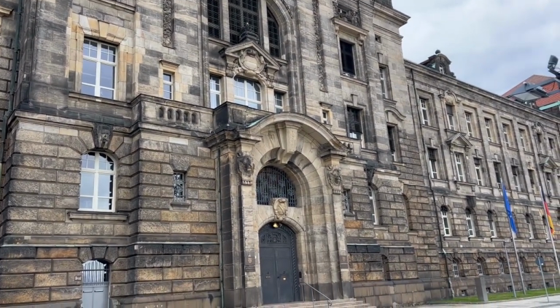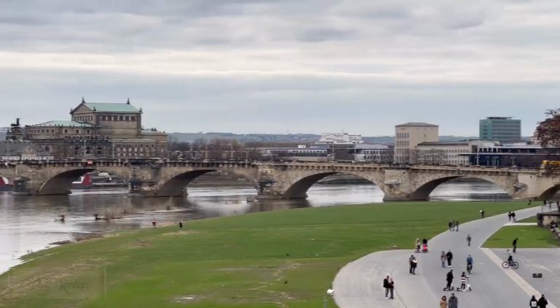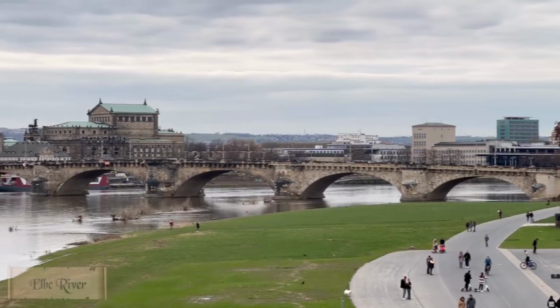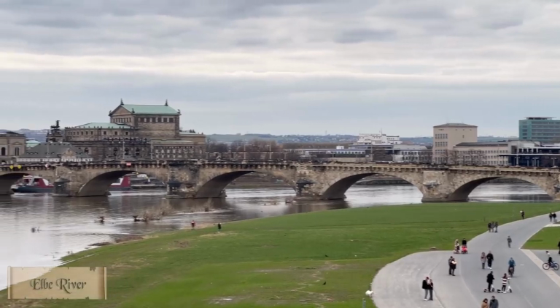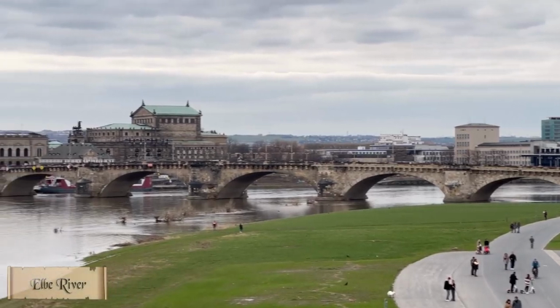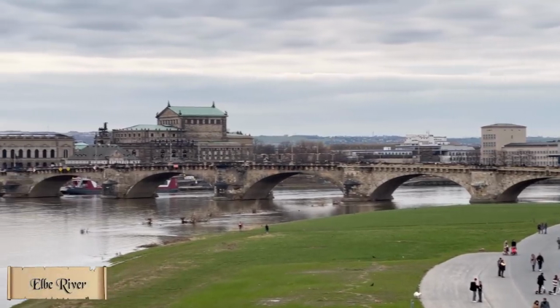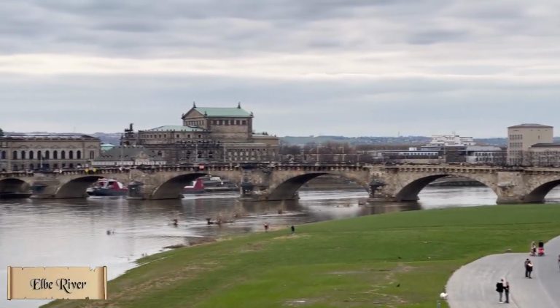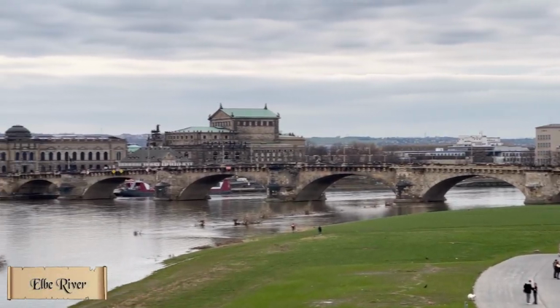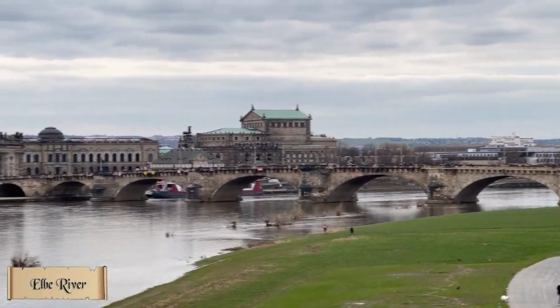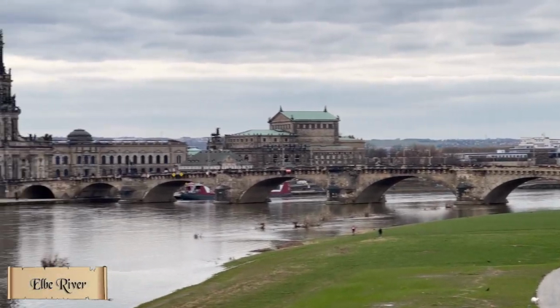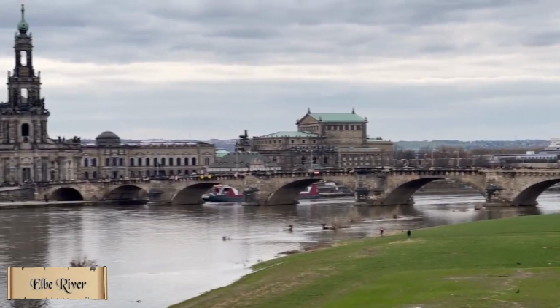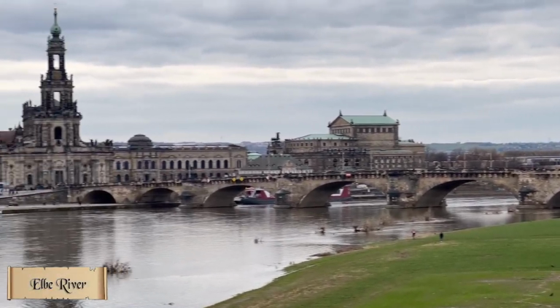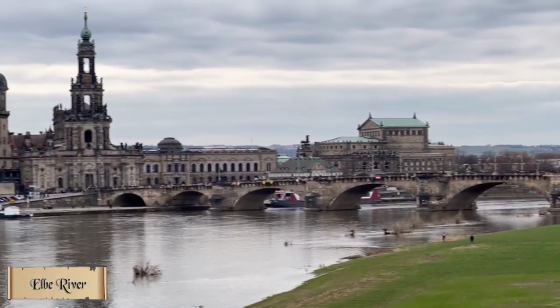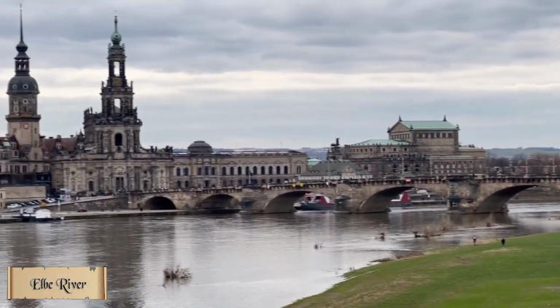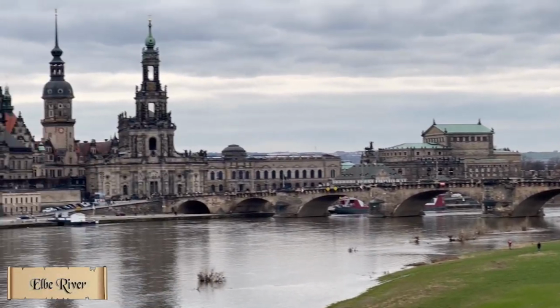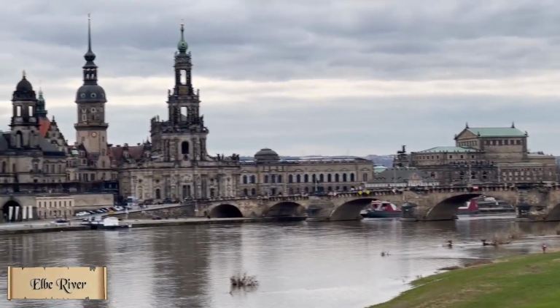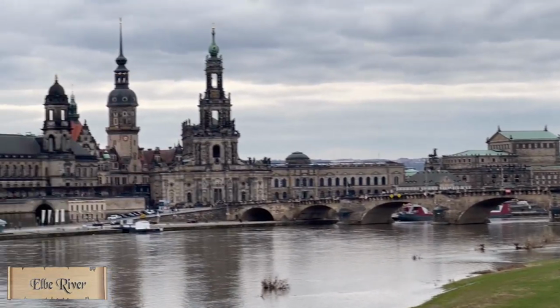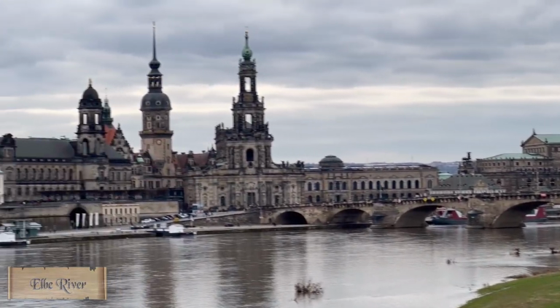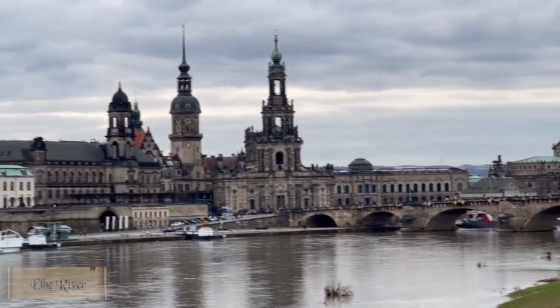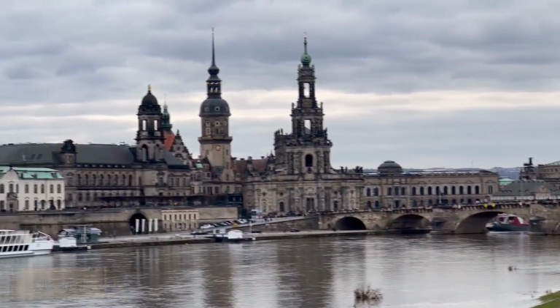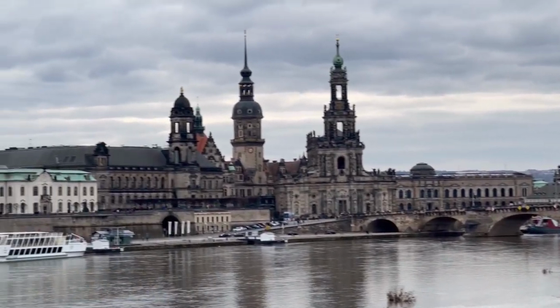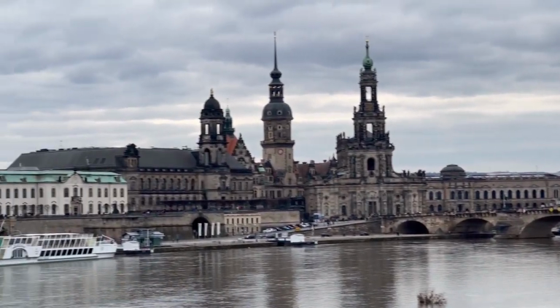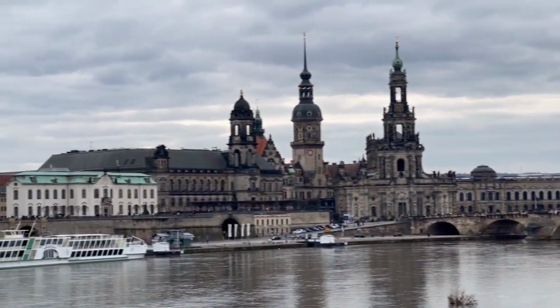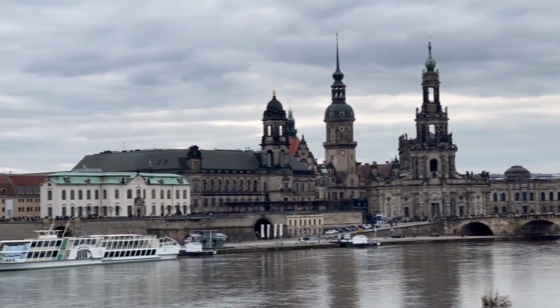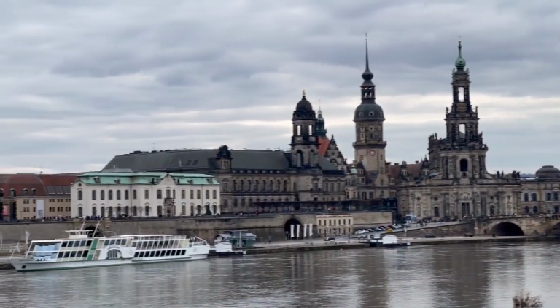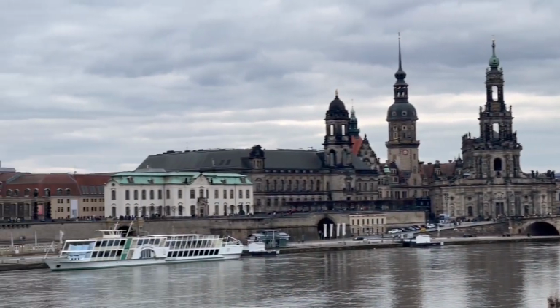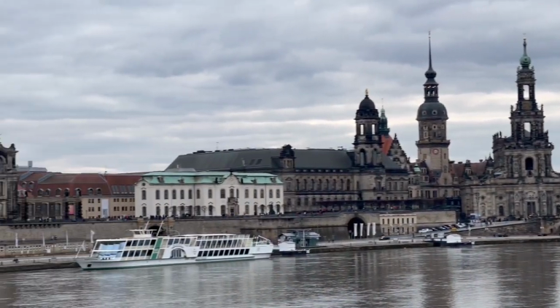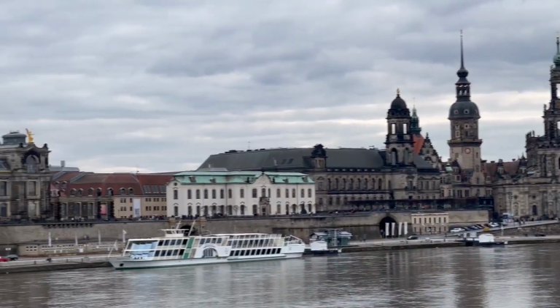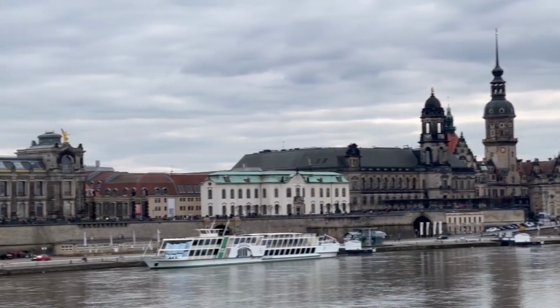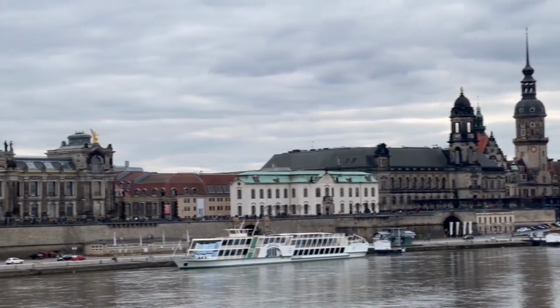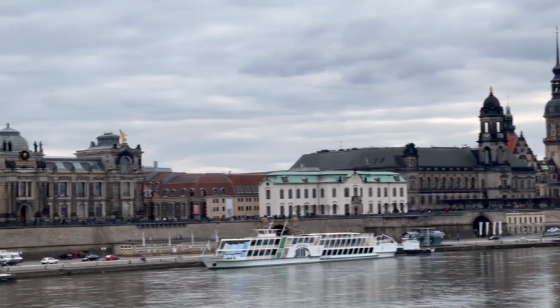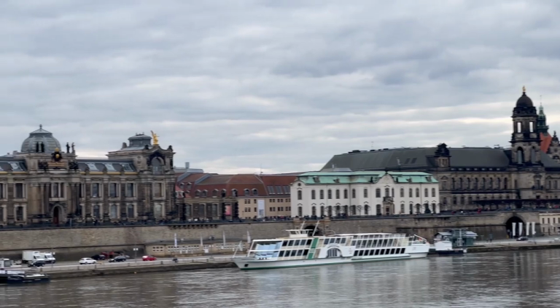This is the Elbe River. It separates the old town and new town of Dresden.